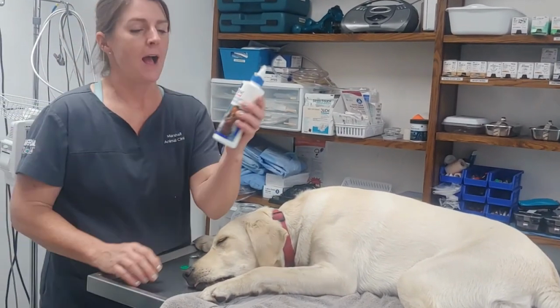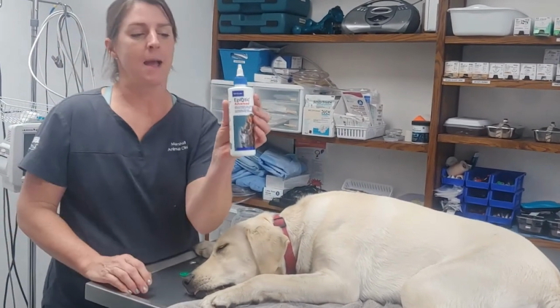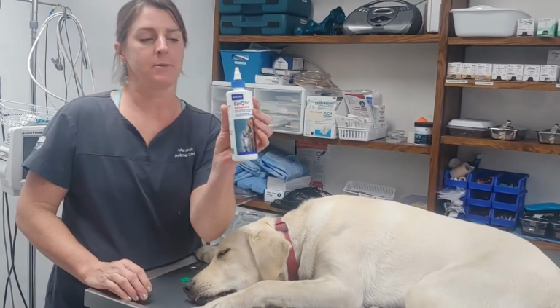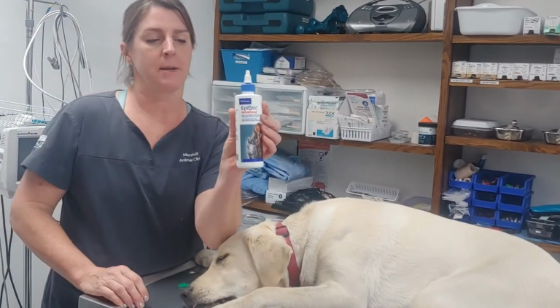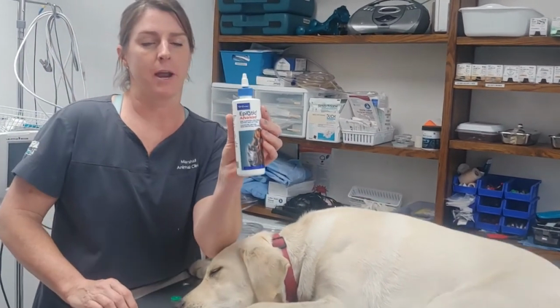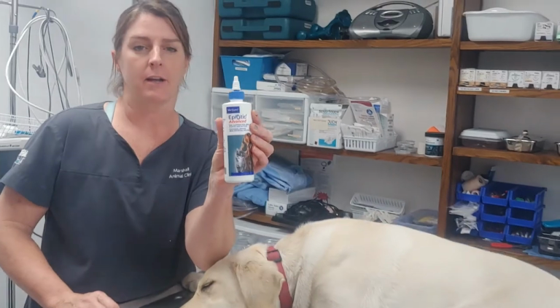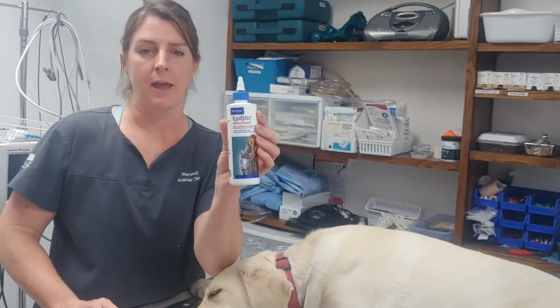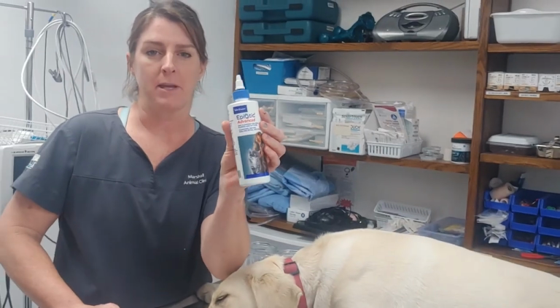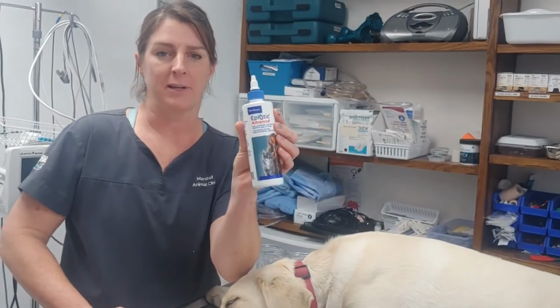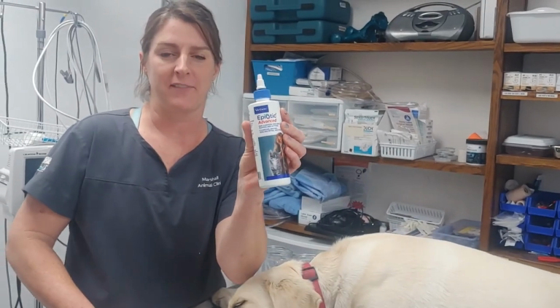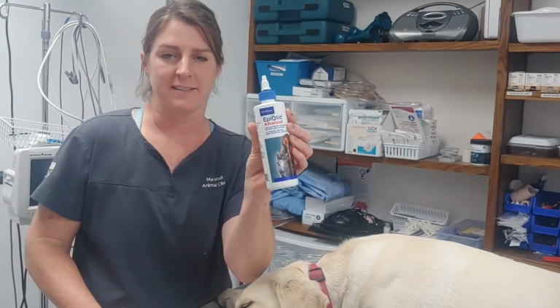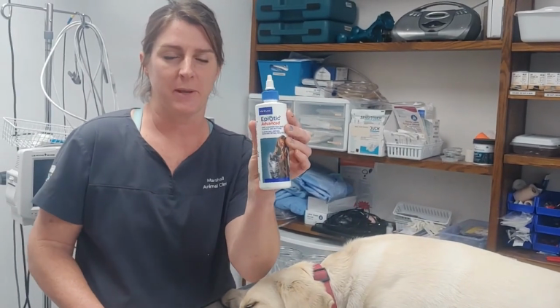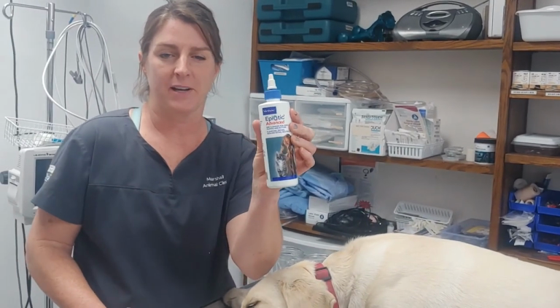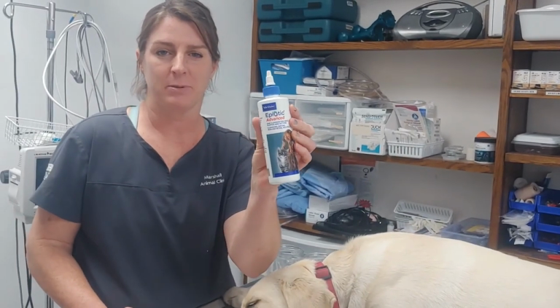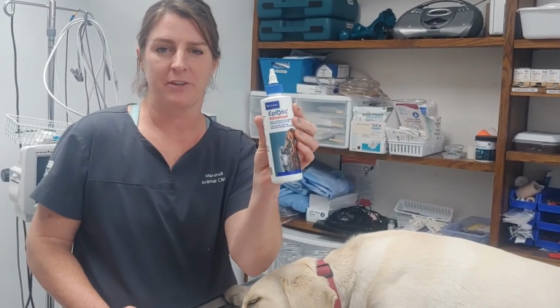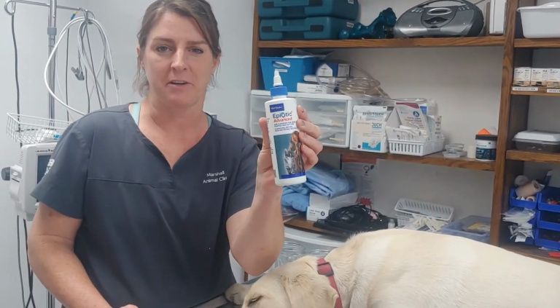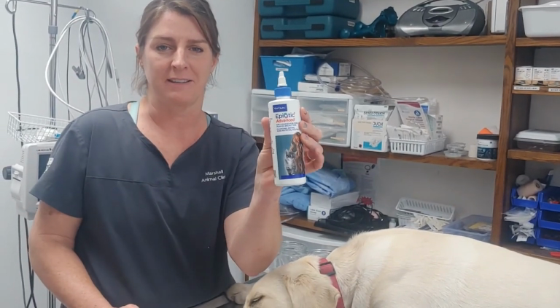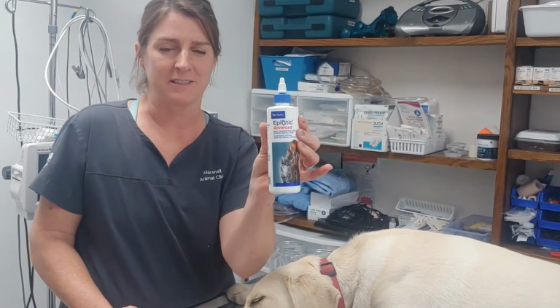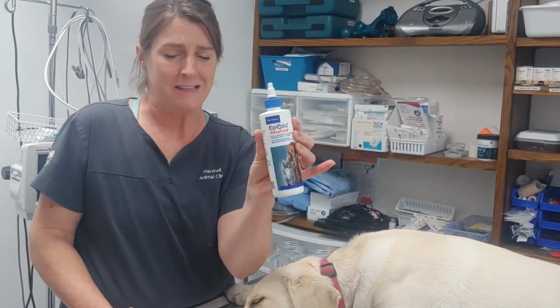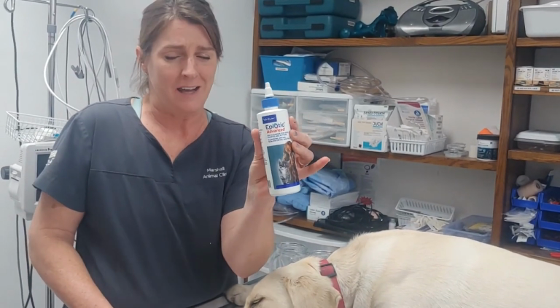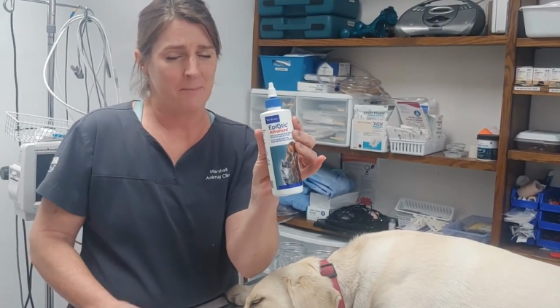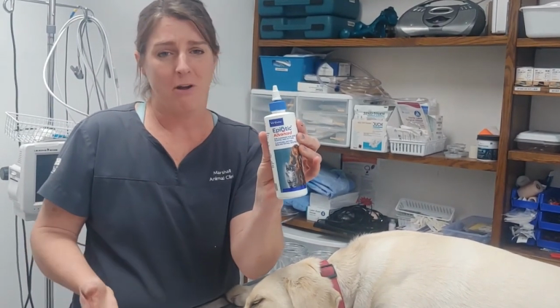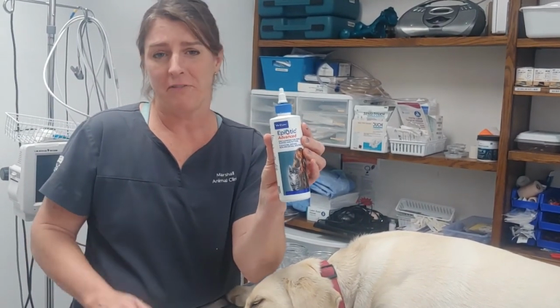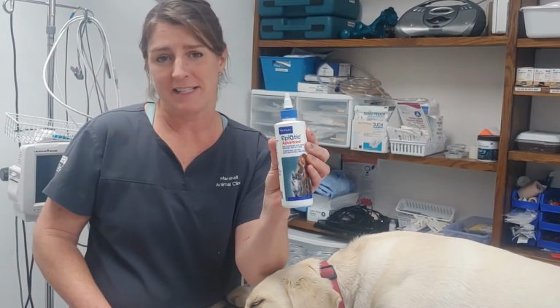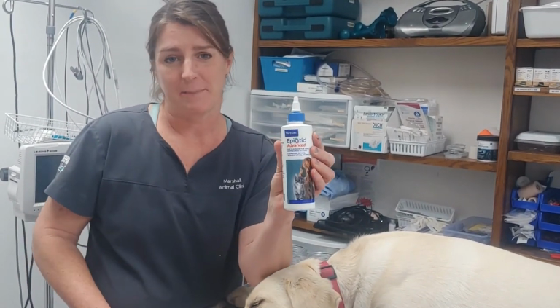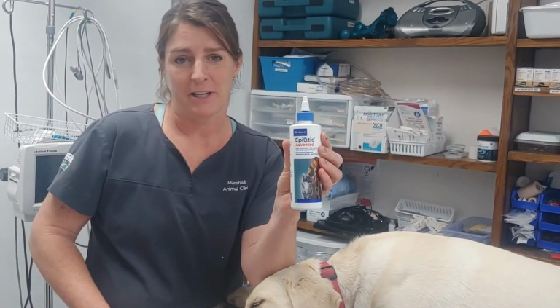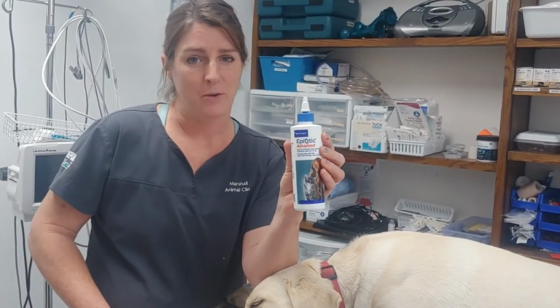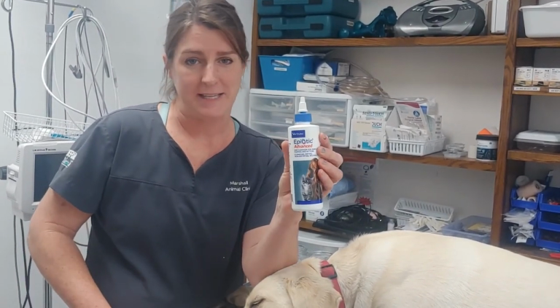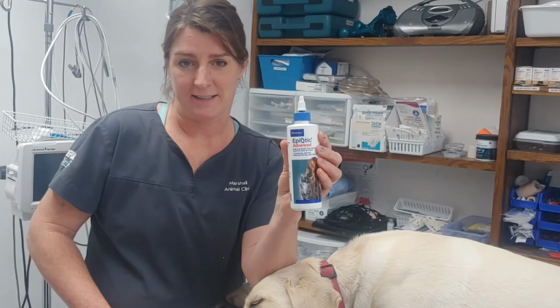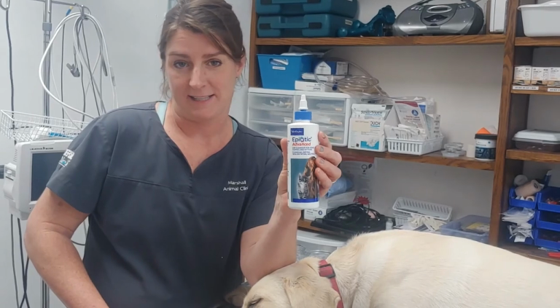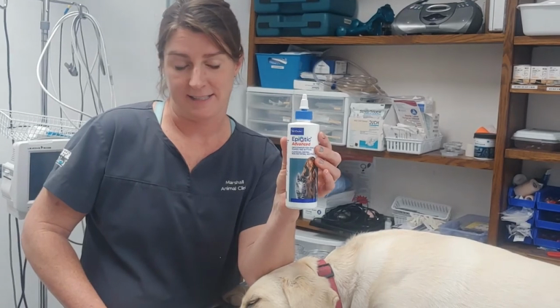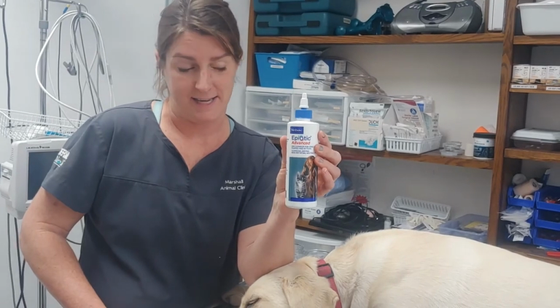I'm using a product called Epiotic Advanced. We have a couple of different ear cleaners, but they're all very similar and the way to clean is the same.